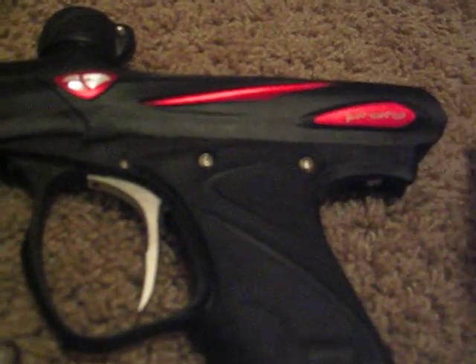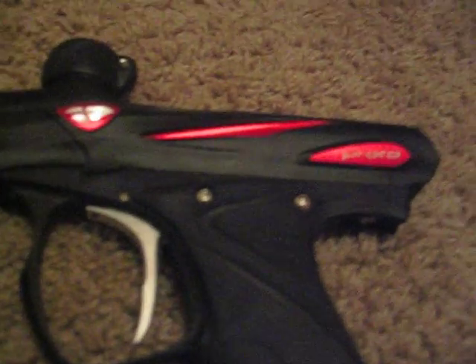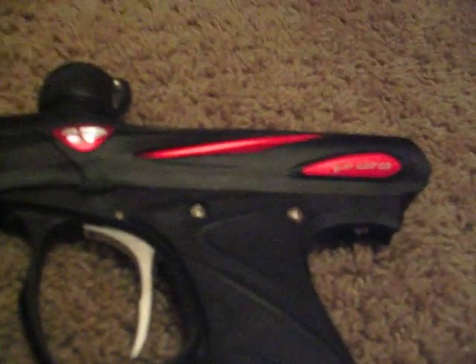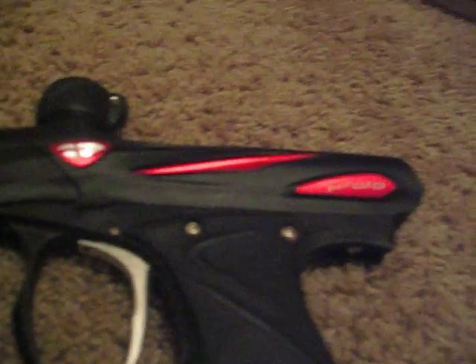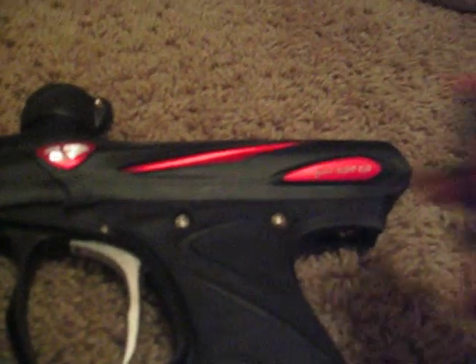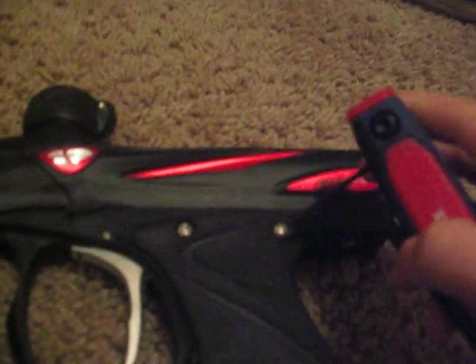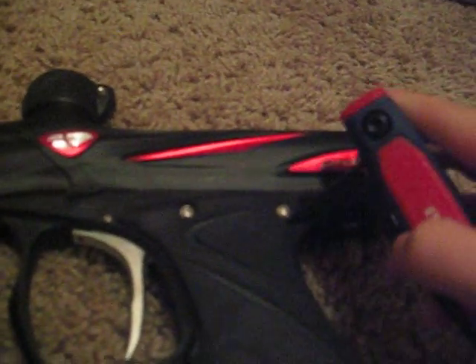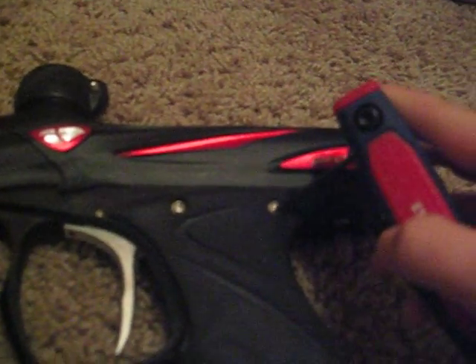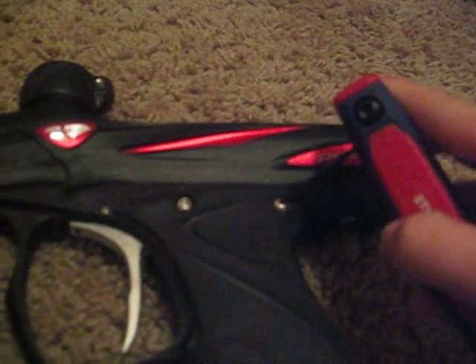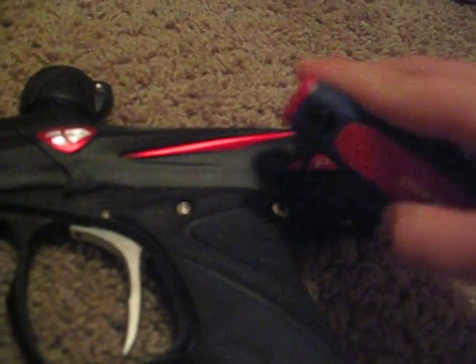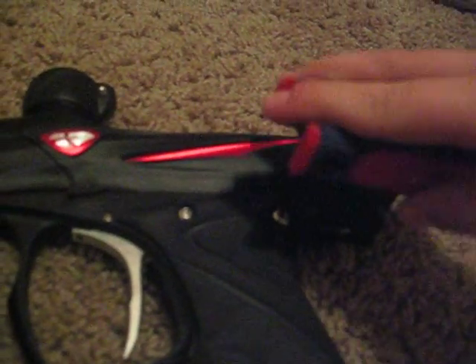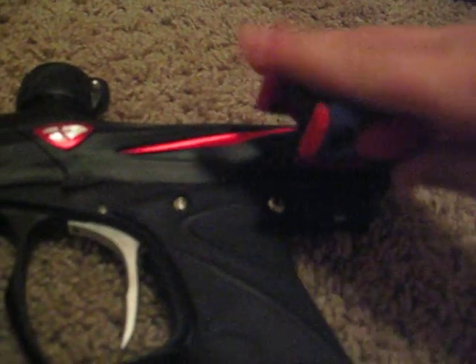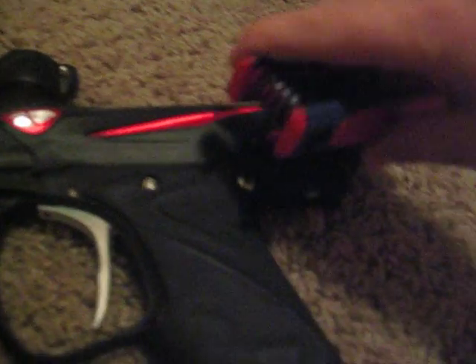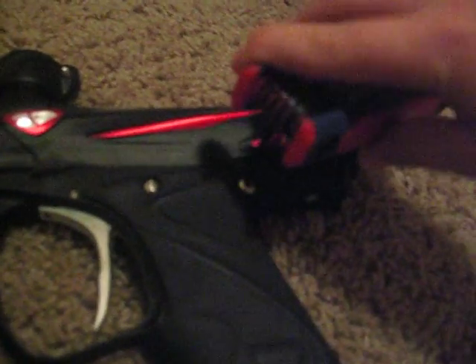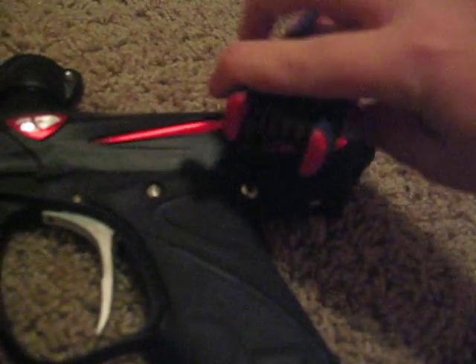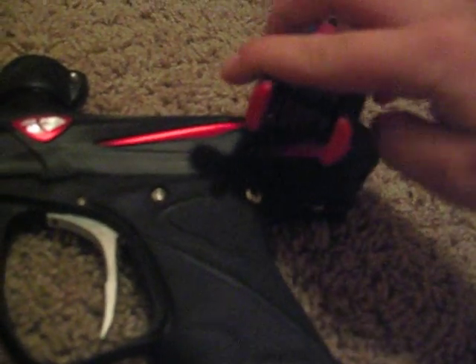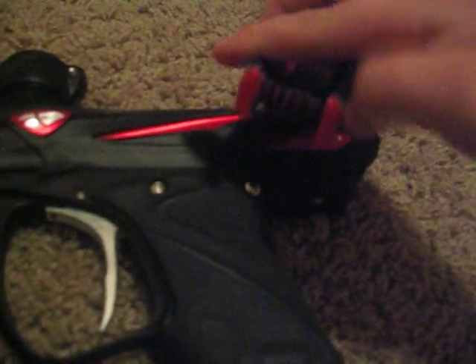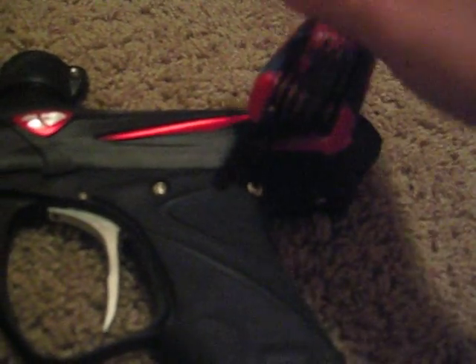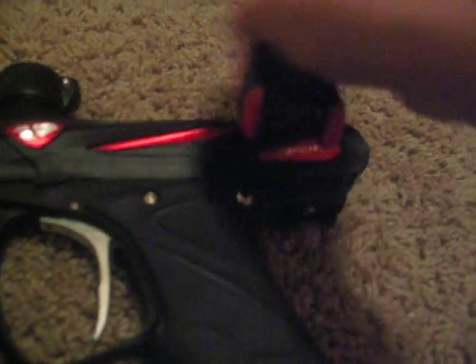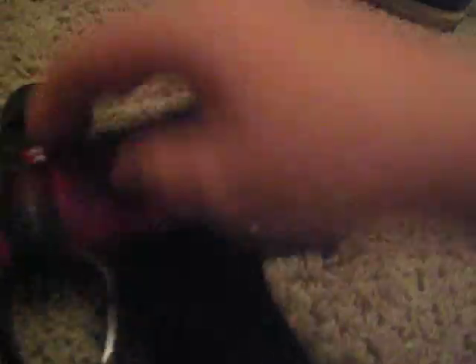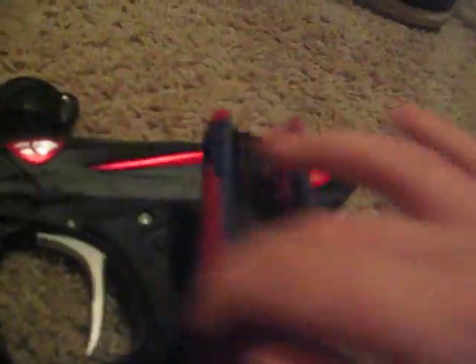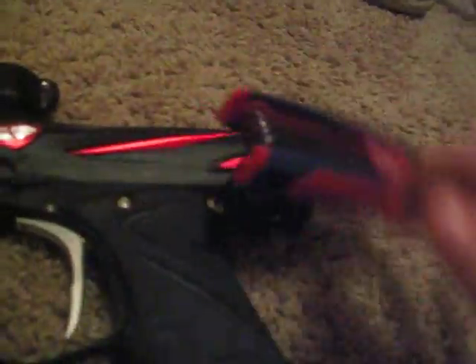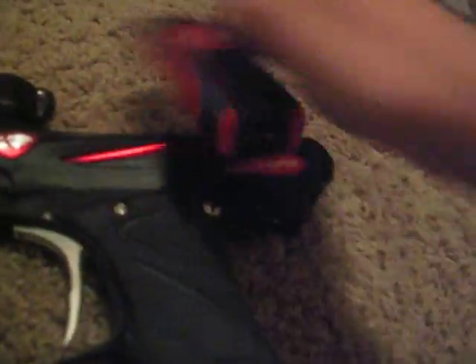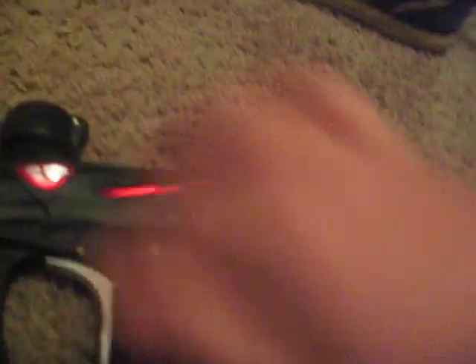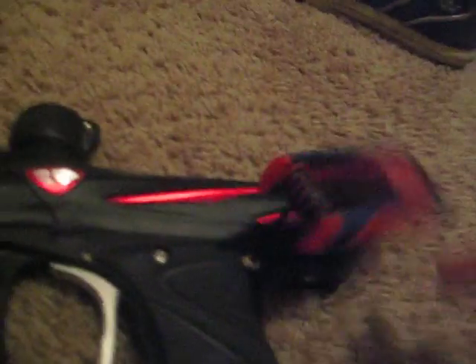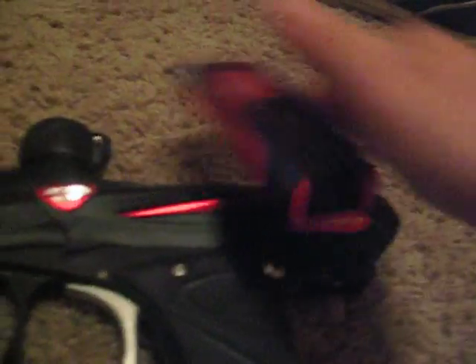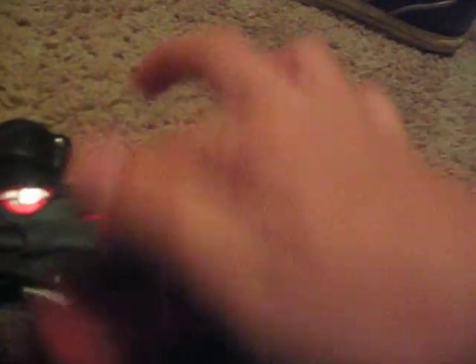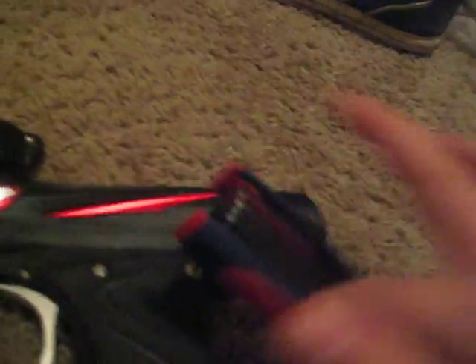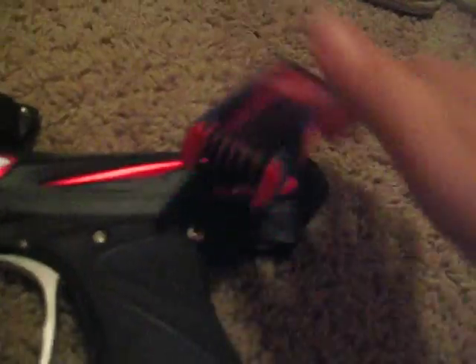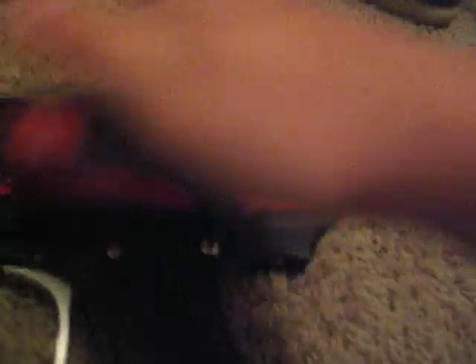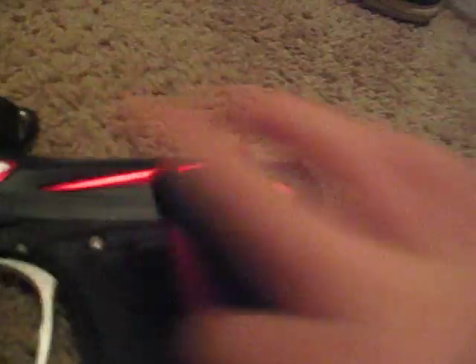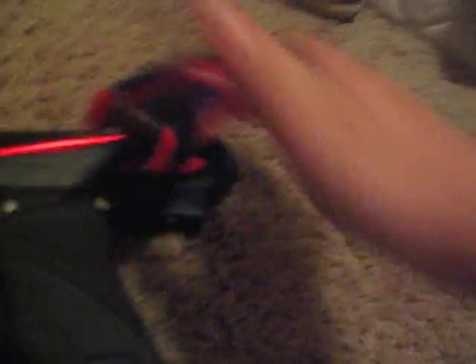It's kind of hard with one hand. You just unscrew the grip screws.